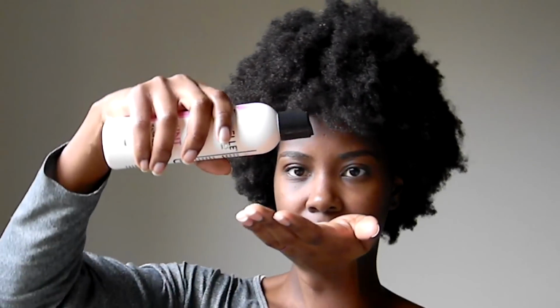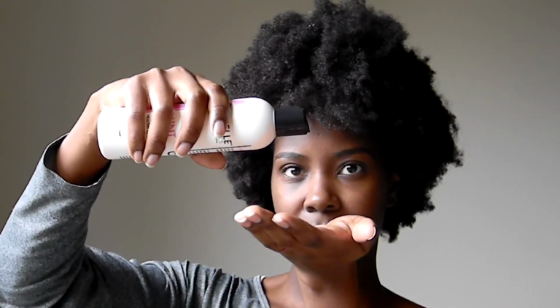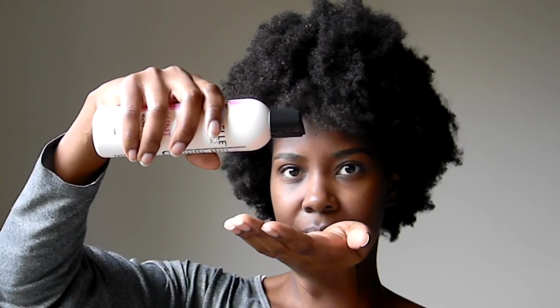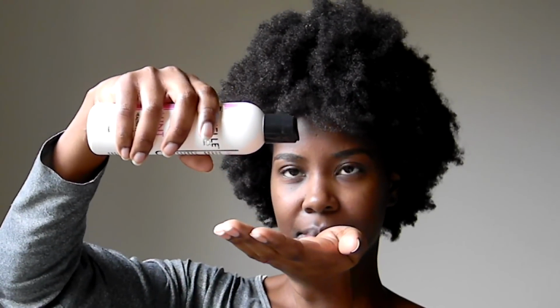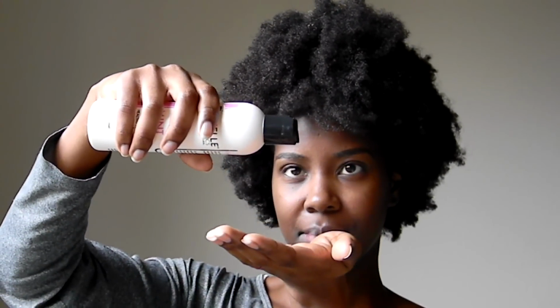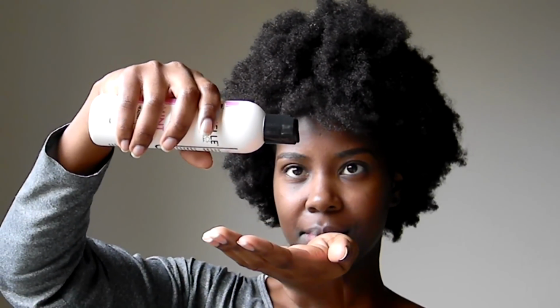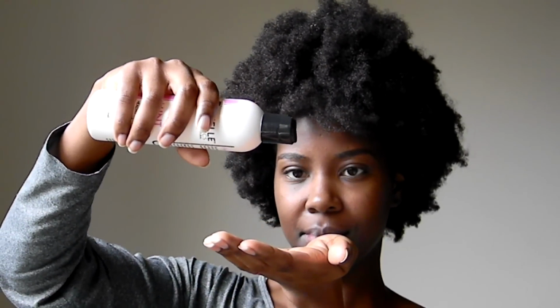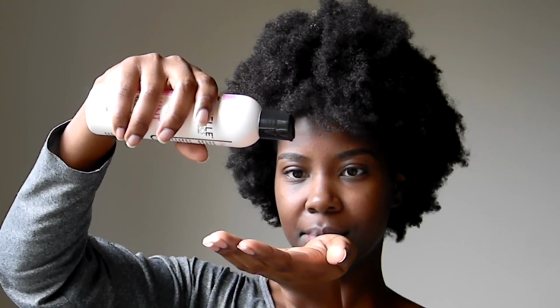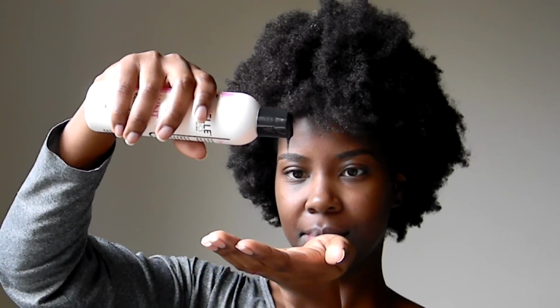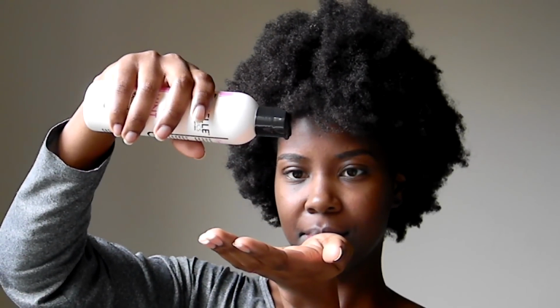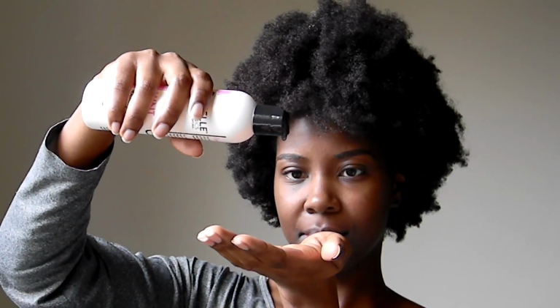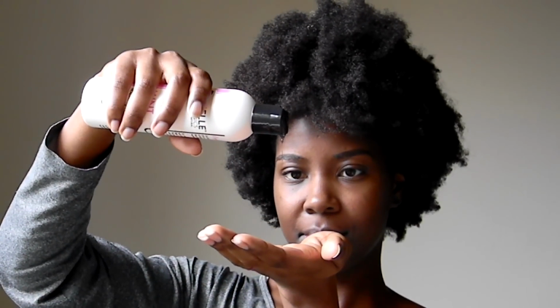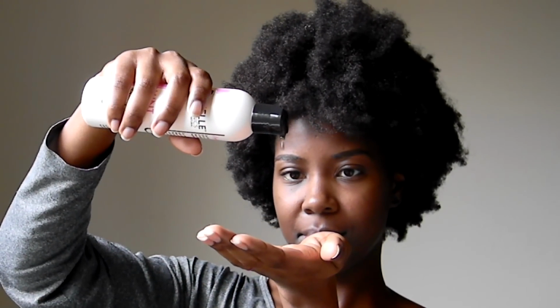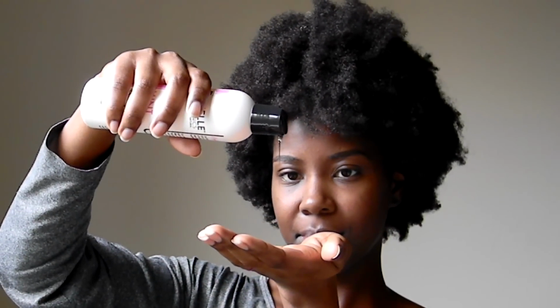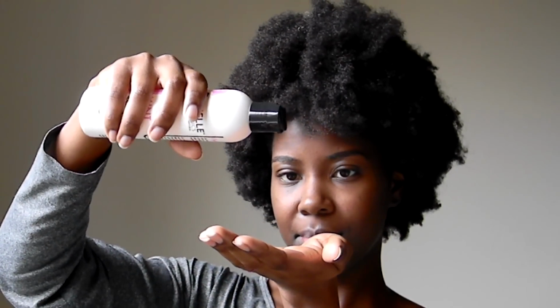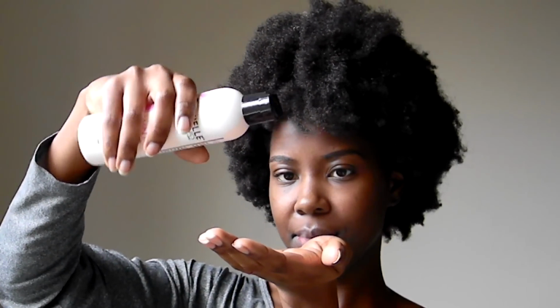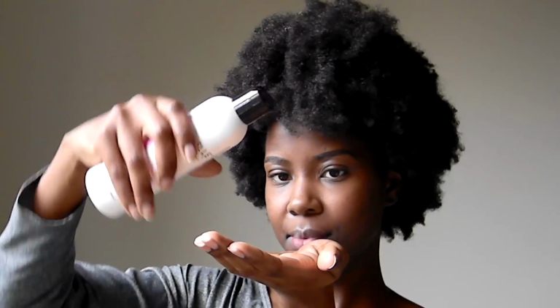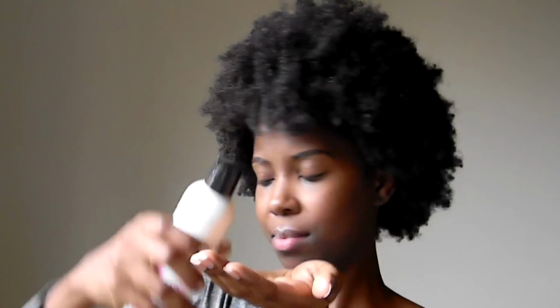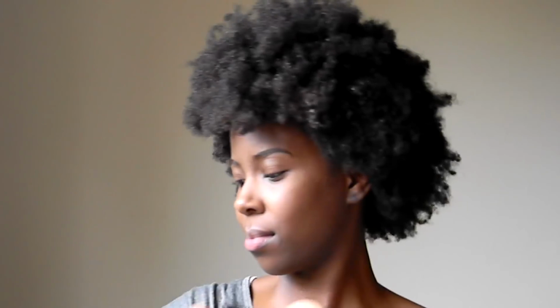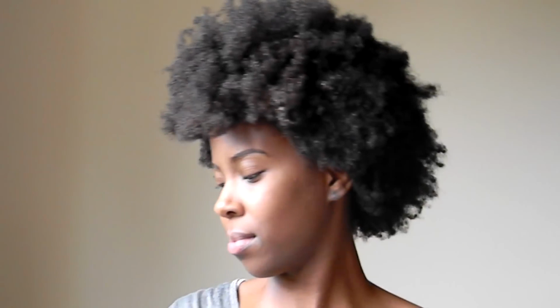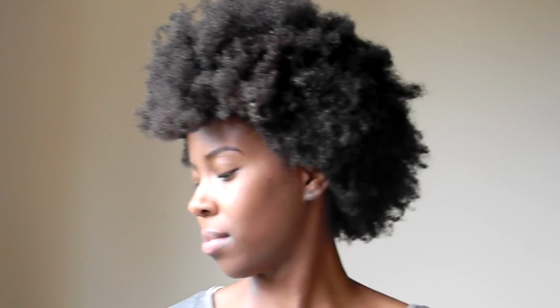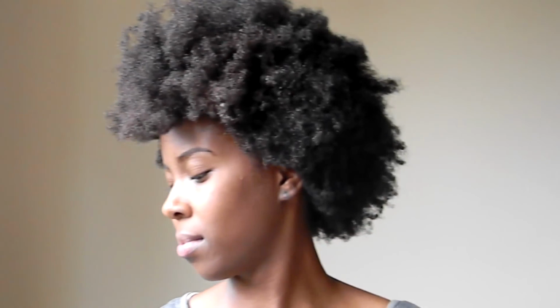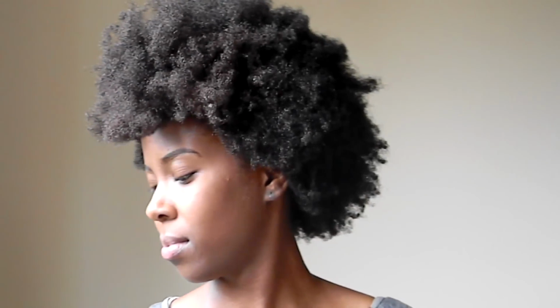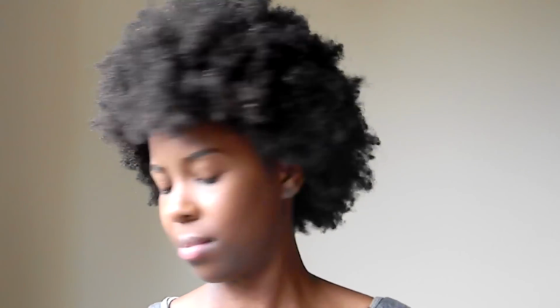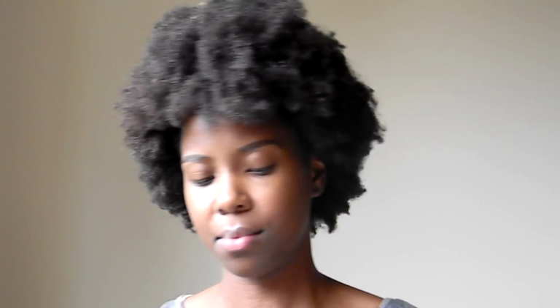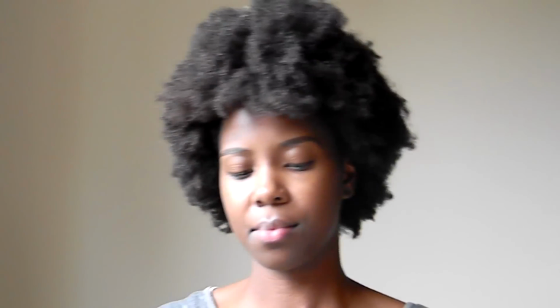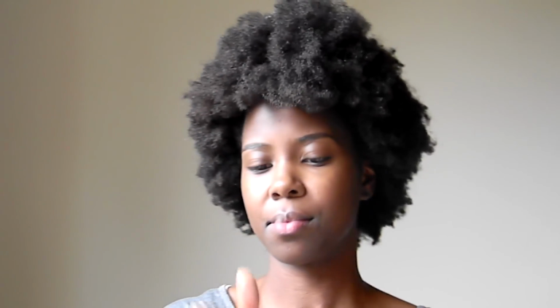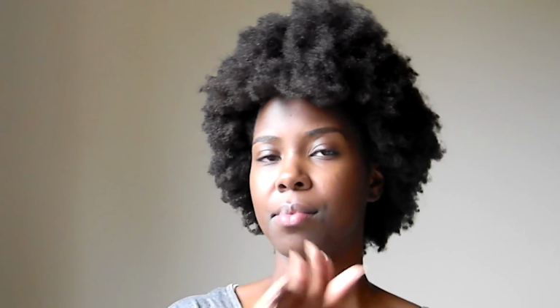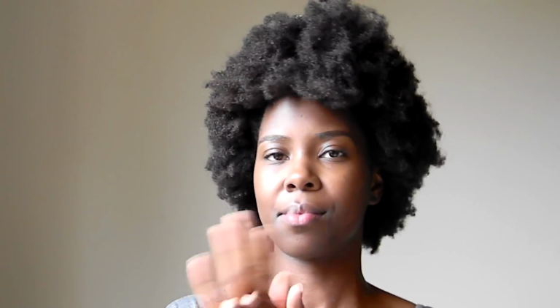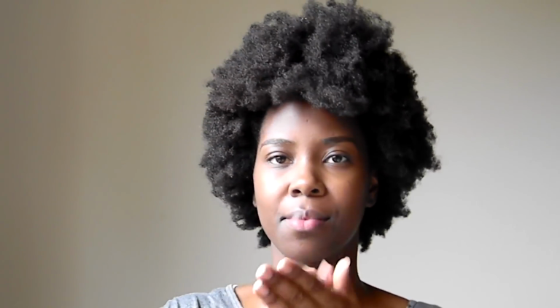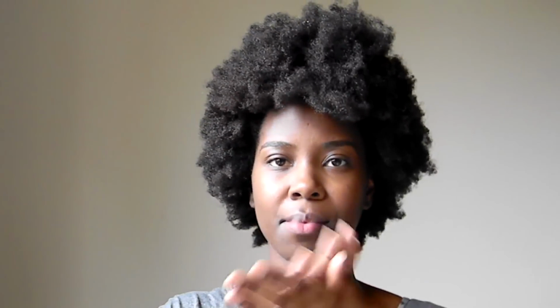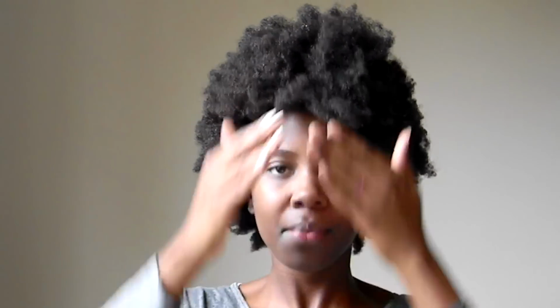When using this oil or any oil to seal in moisture, you do not want to use a lot so your hair and scalp do not feel extra oily.